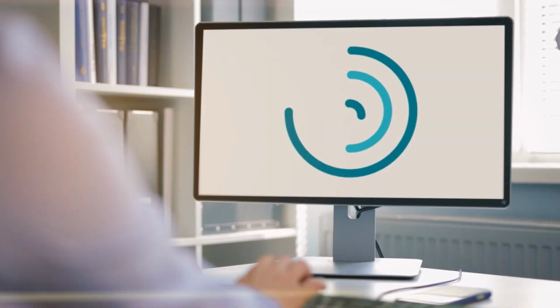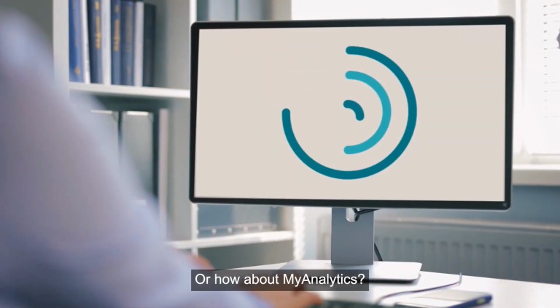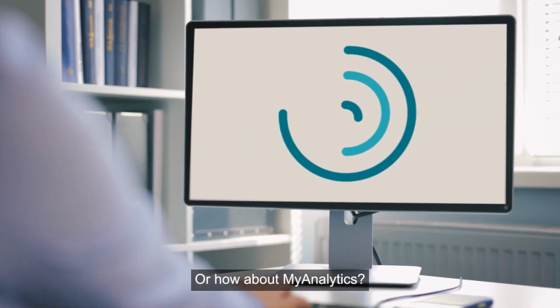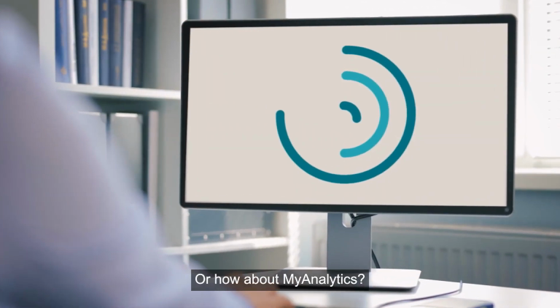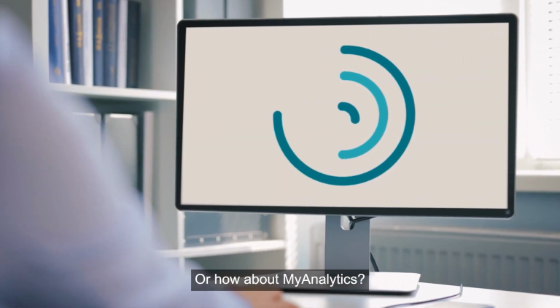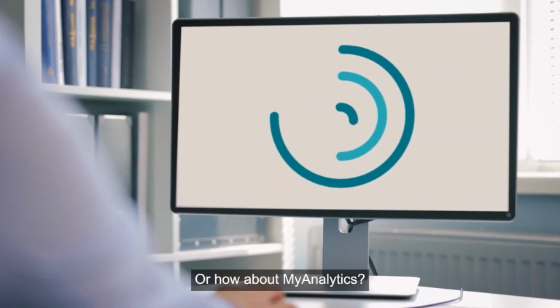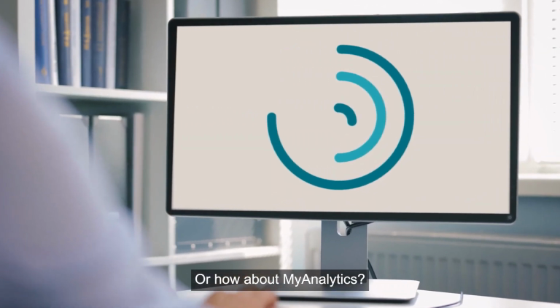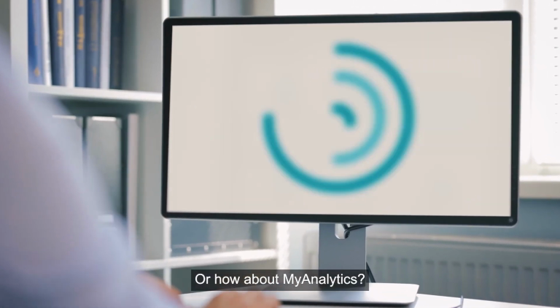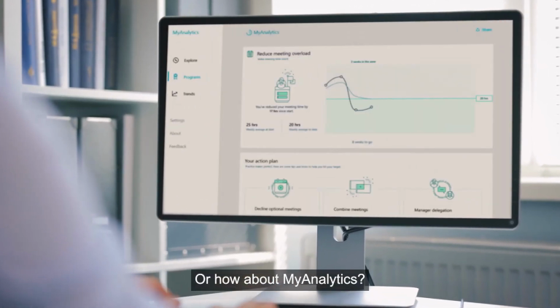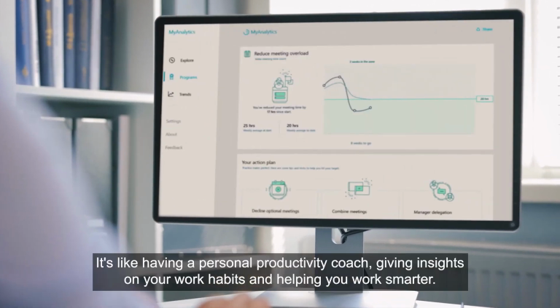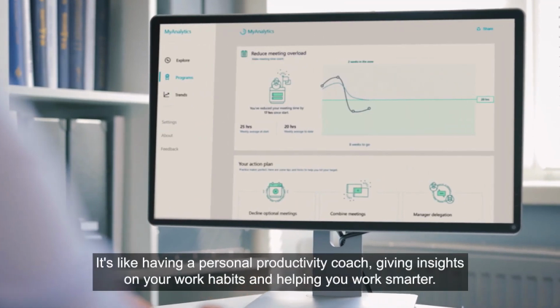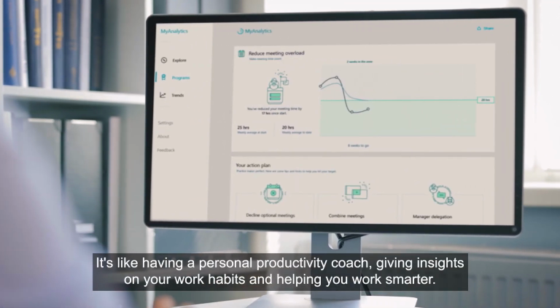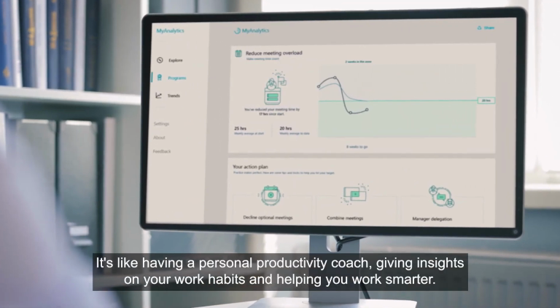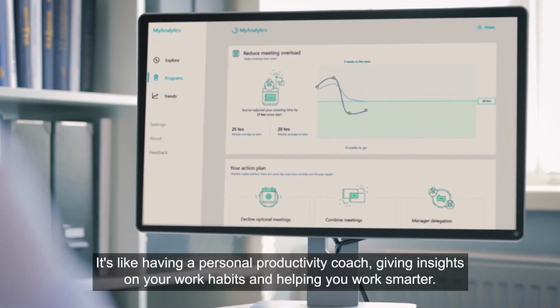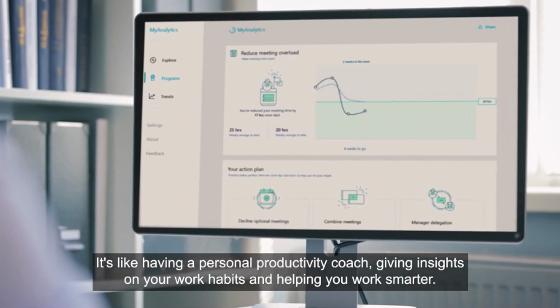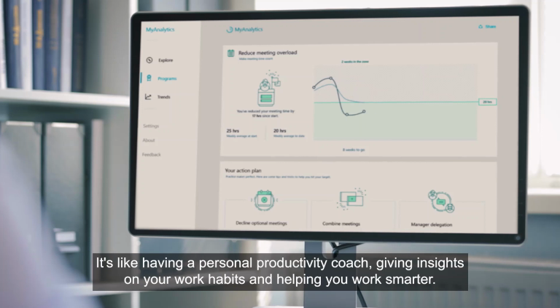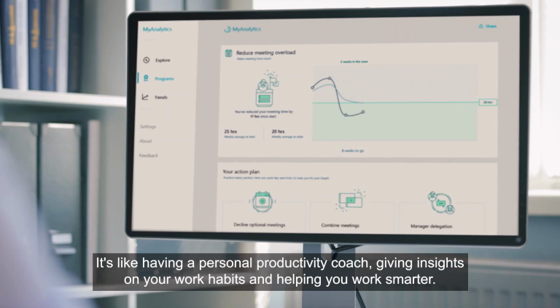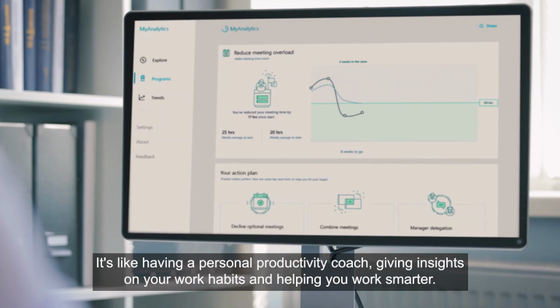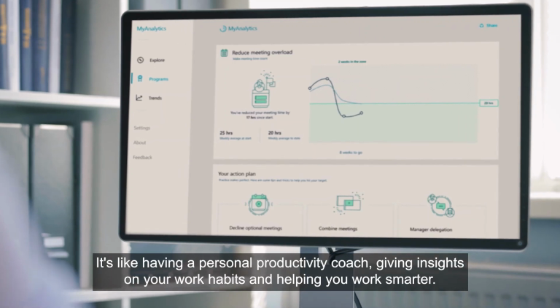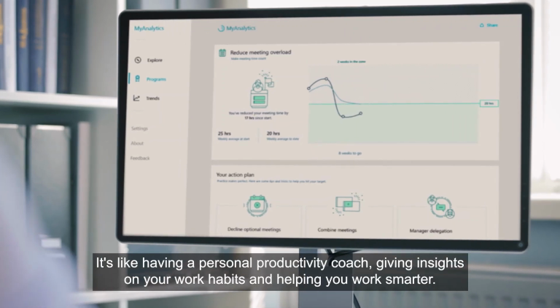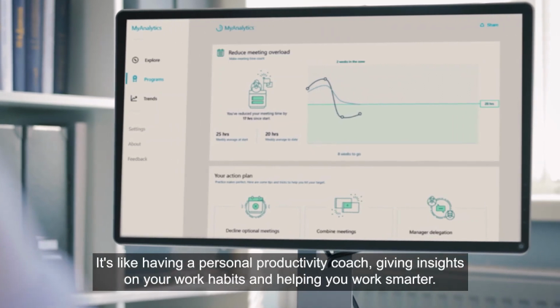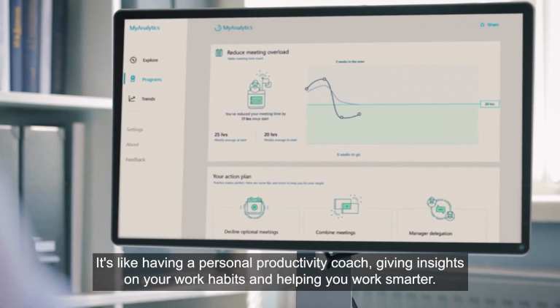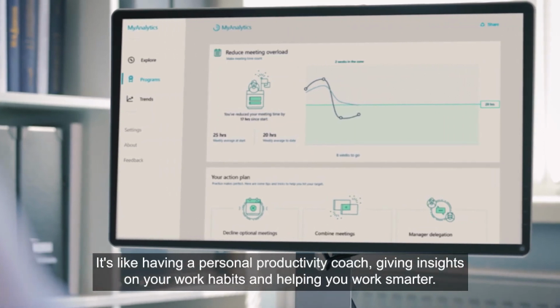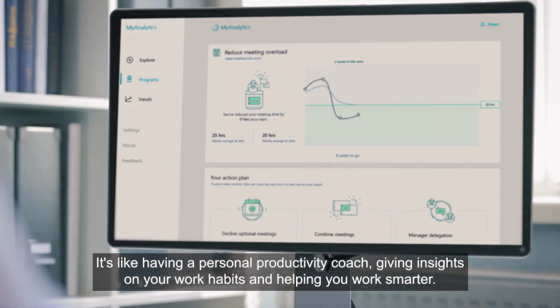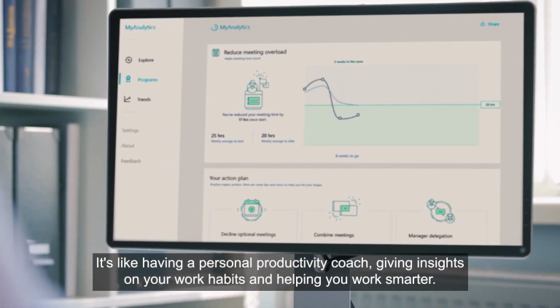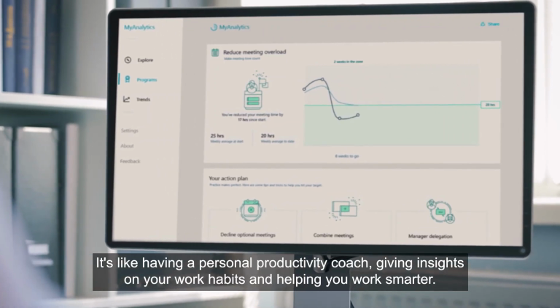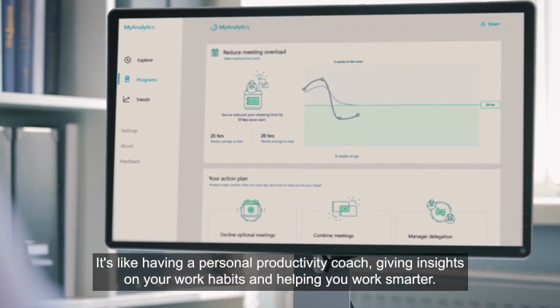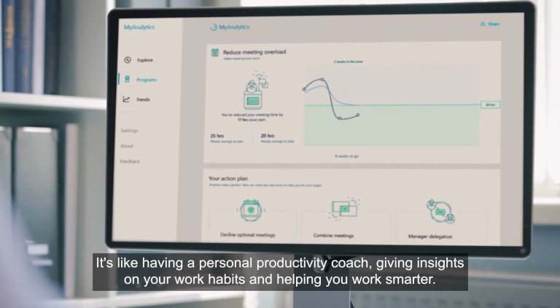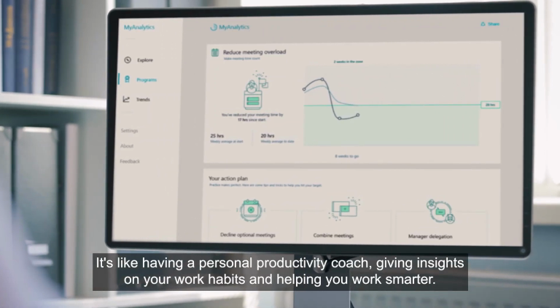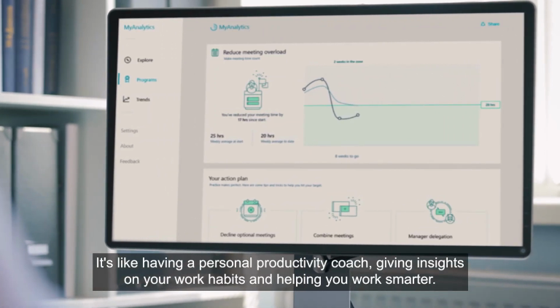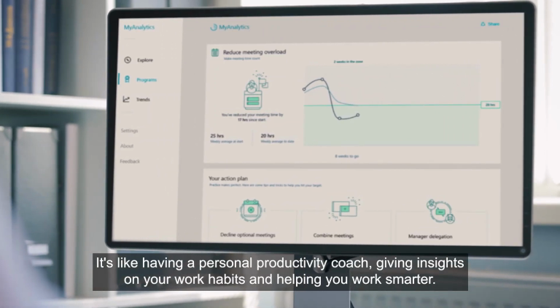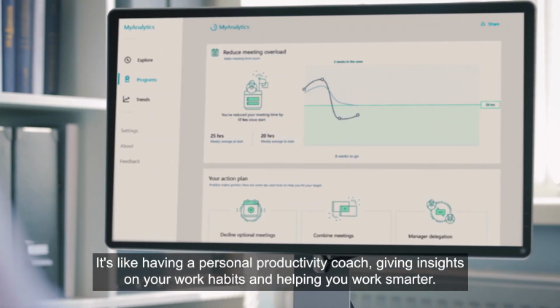Or how about MyAnalytics? It's like having a personal productivity coach, giving insights on your work habits and helping you work smarter.